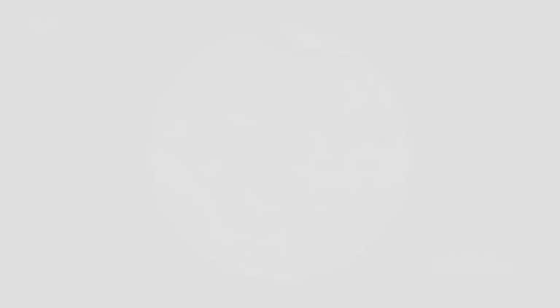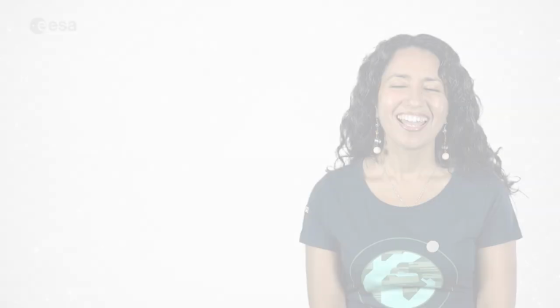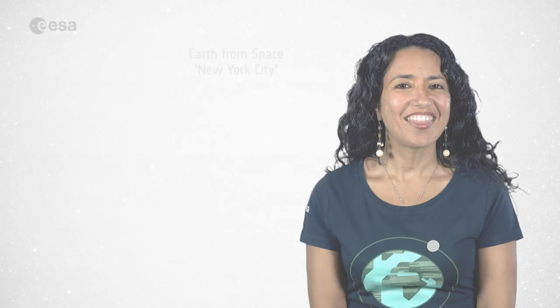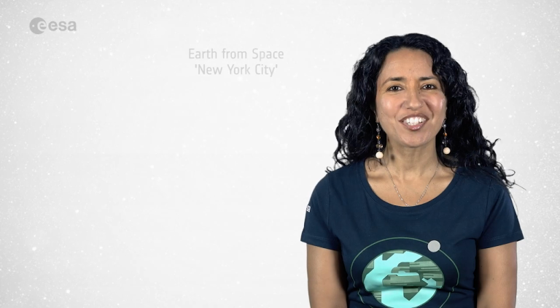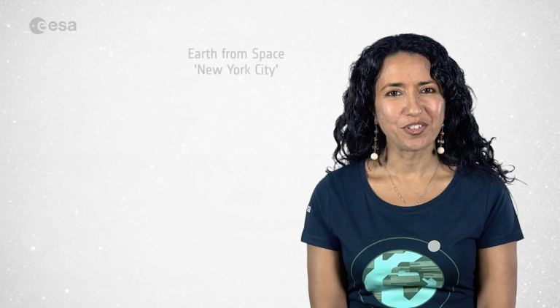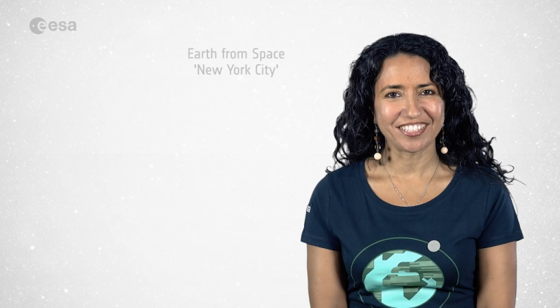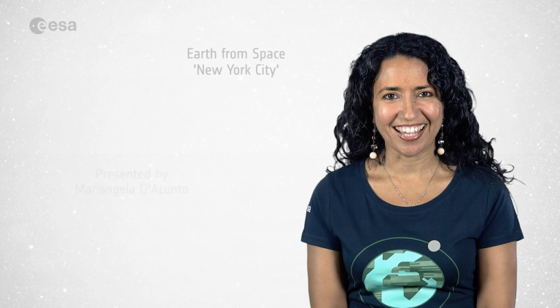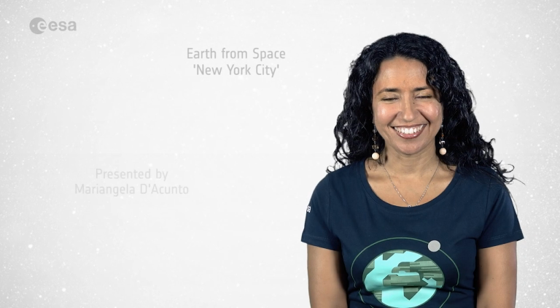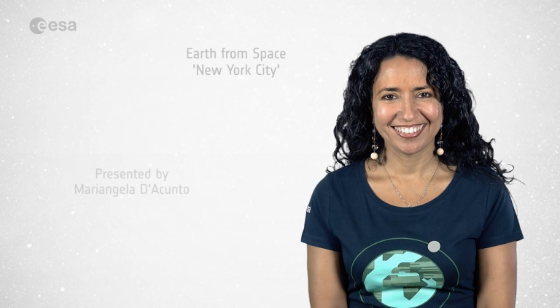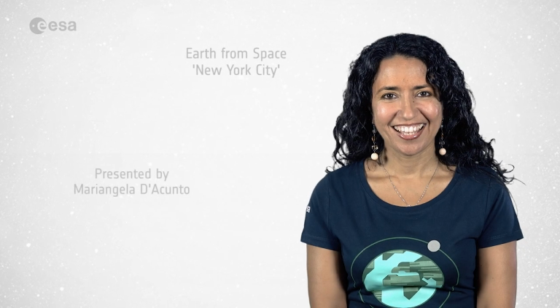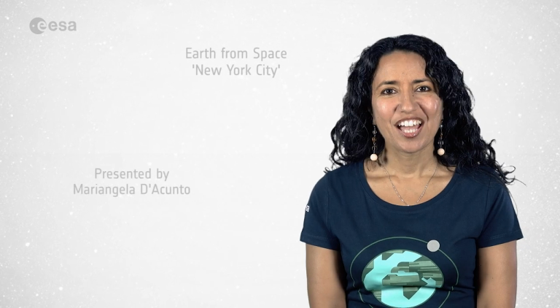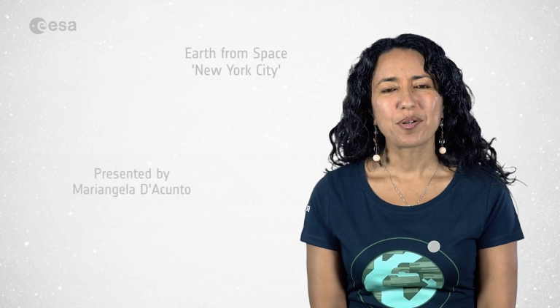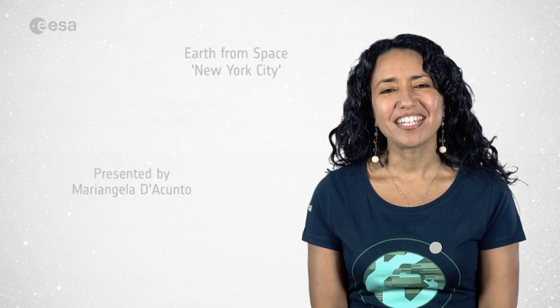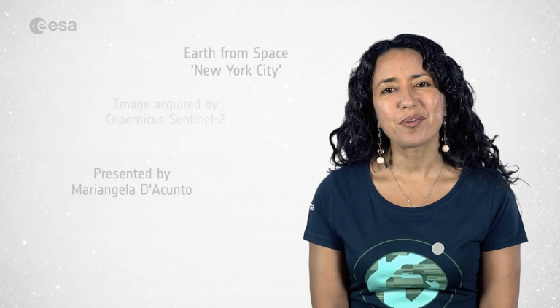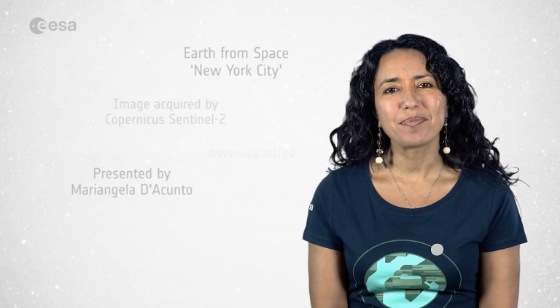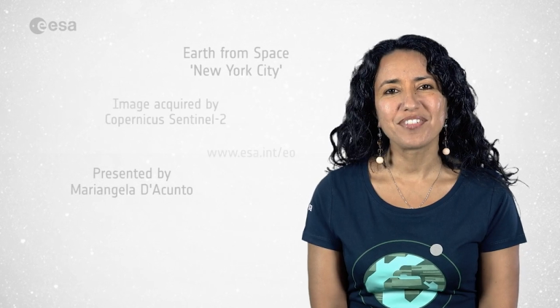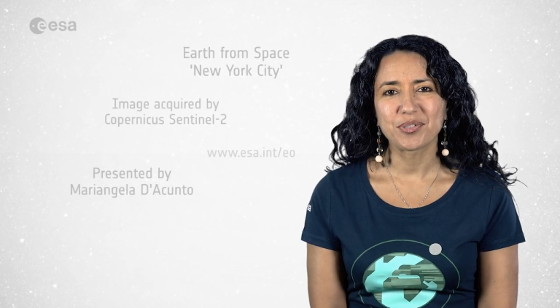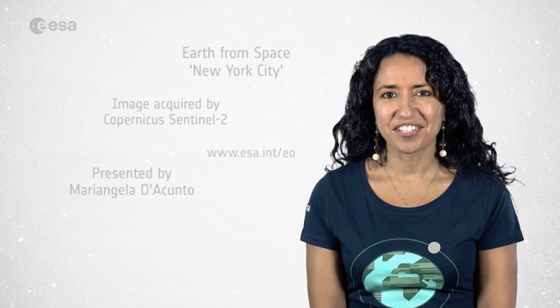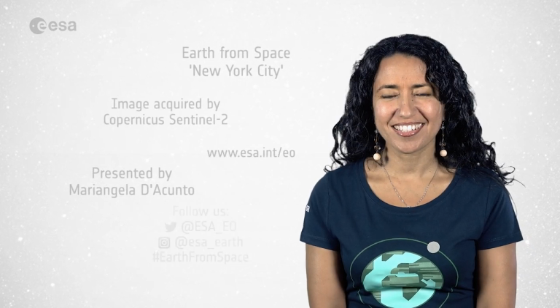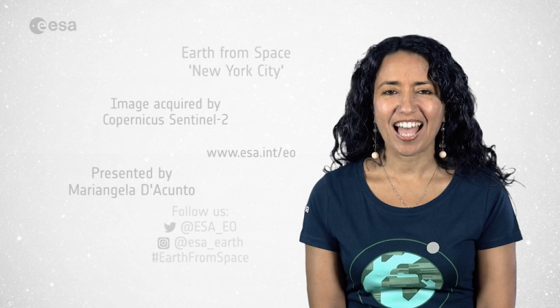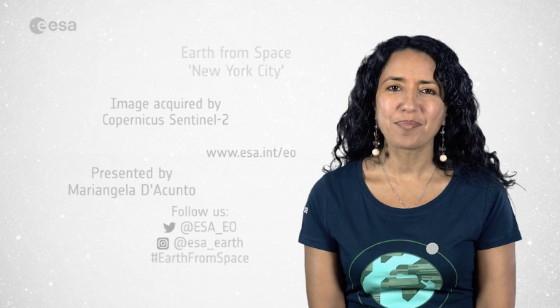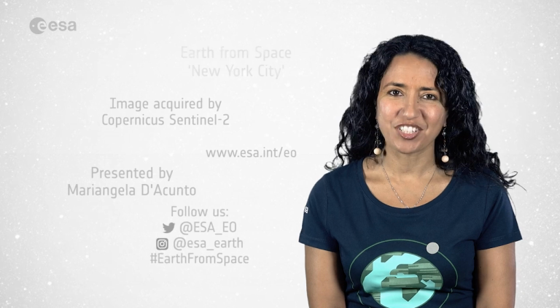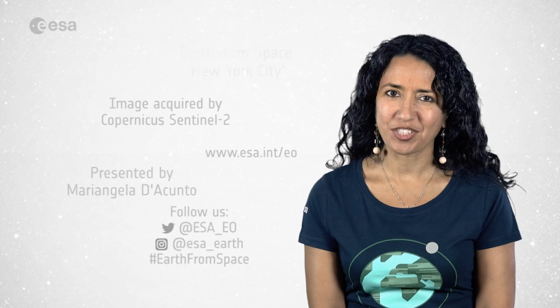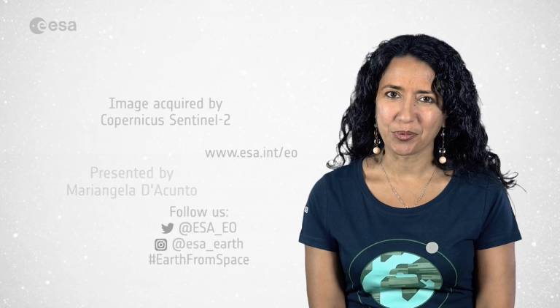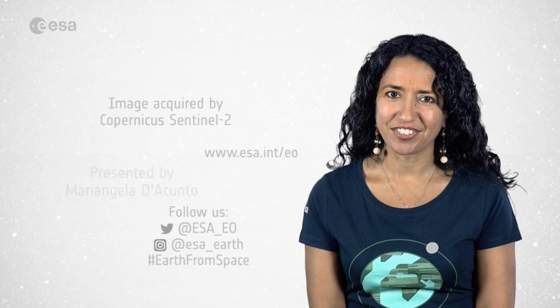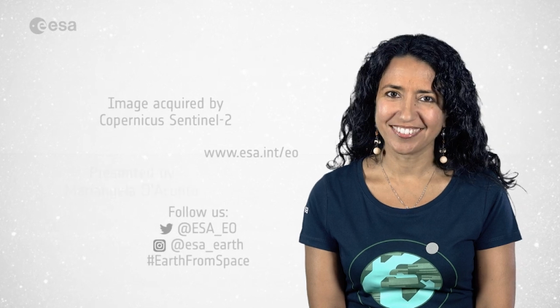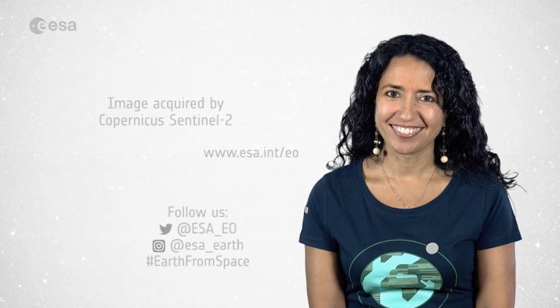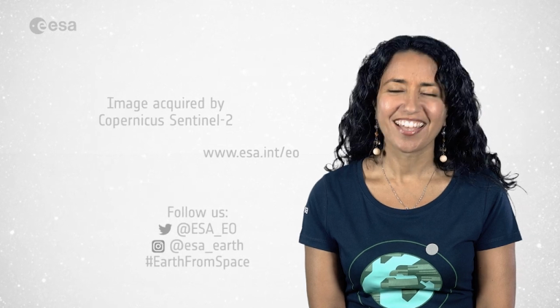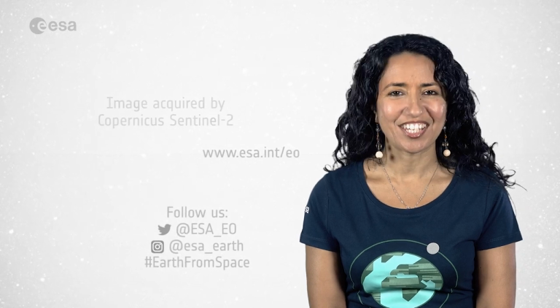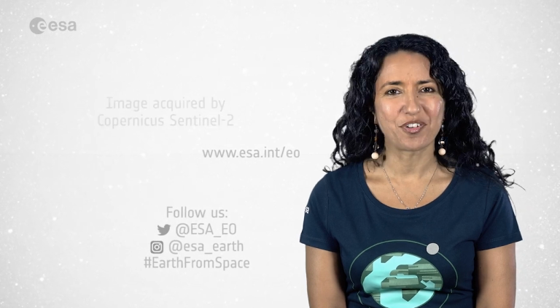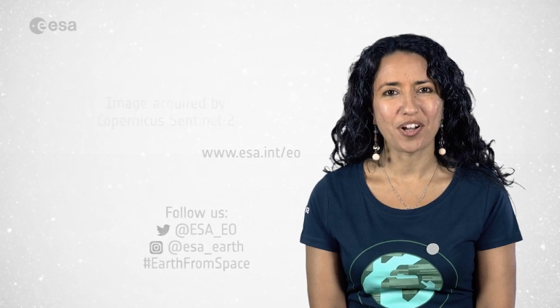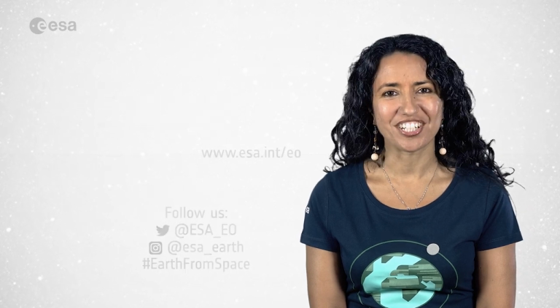And that's all for today. From the ESA Web TV Studios, I'm Mariangela D'Acunto. Thank you for watching.